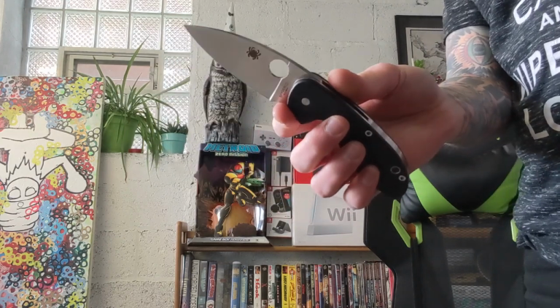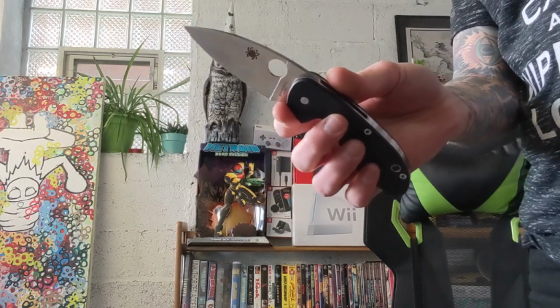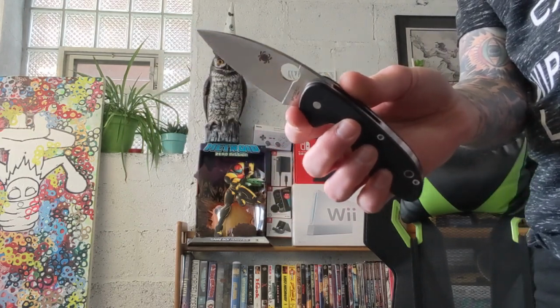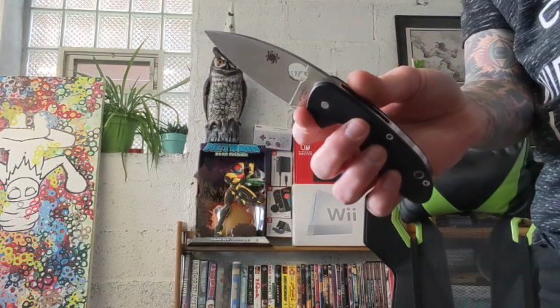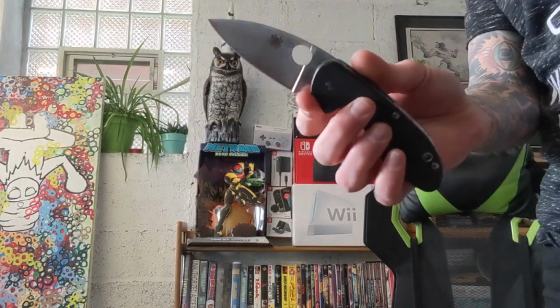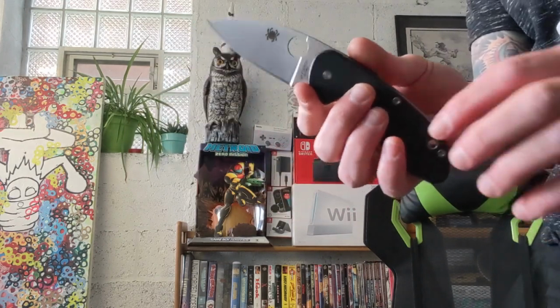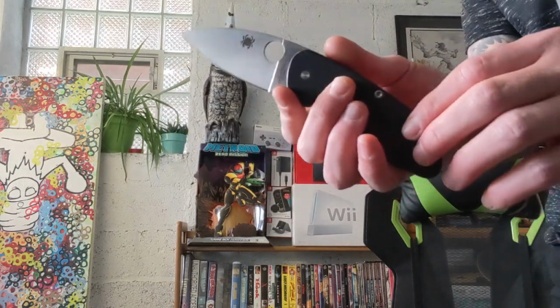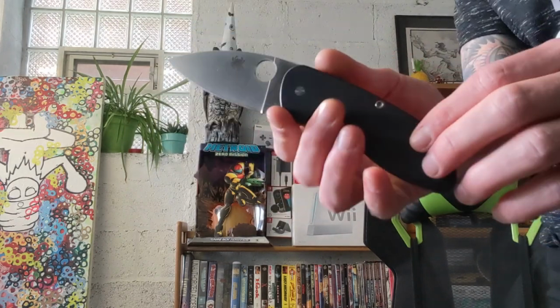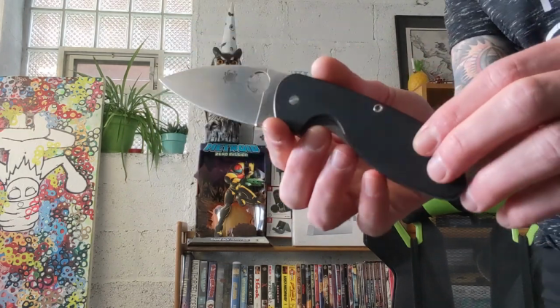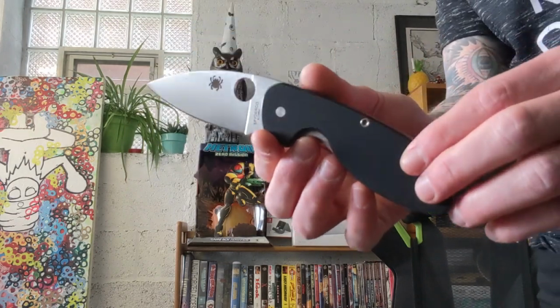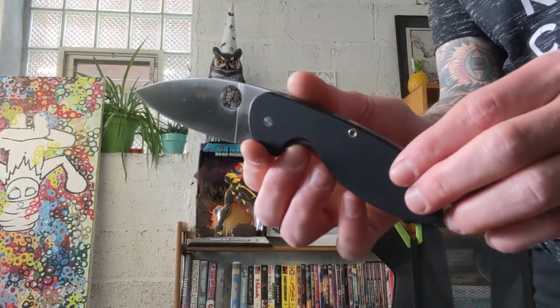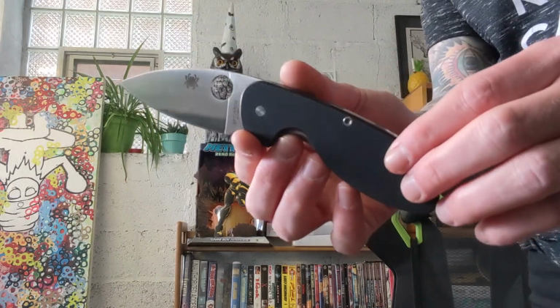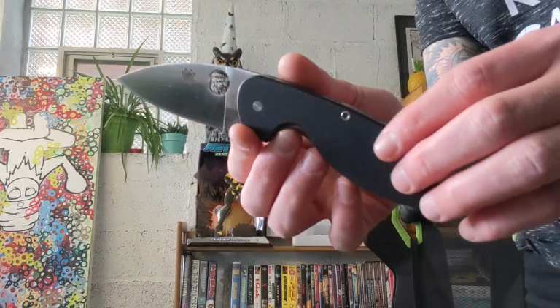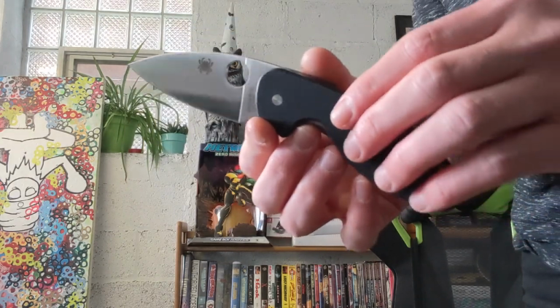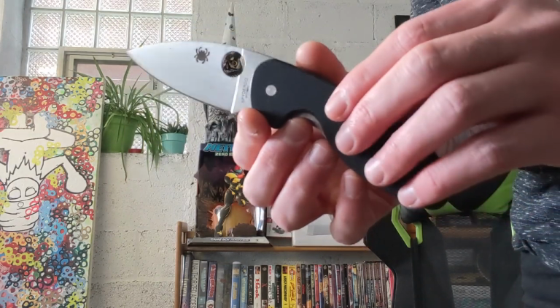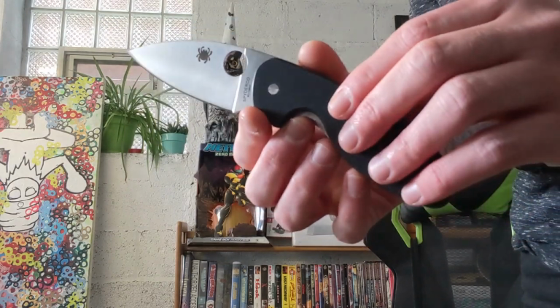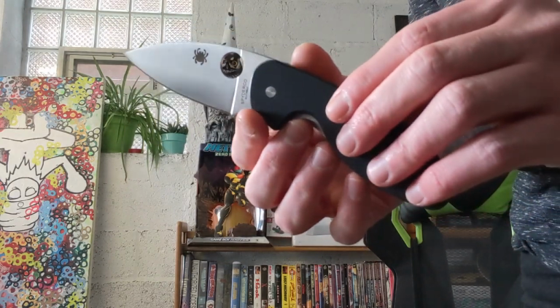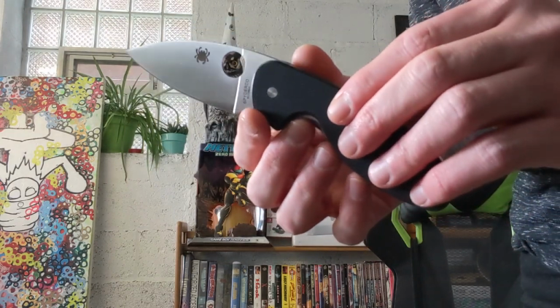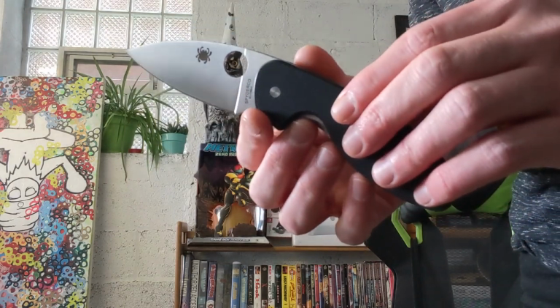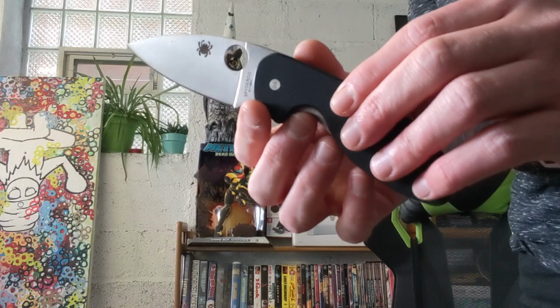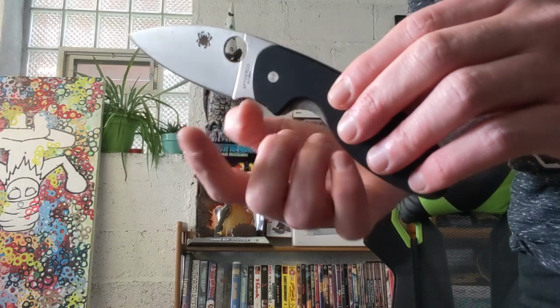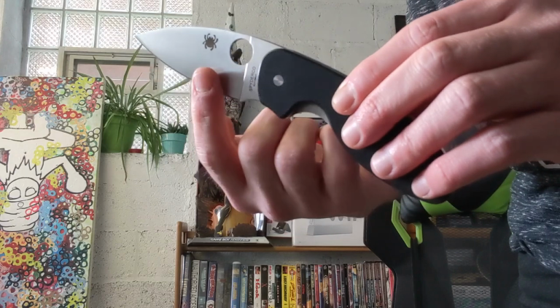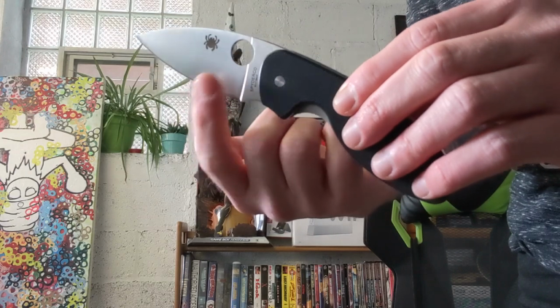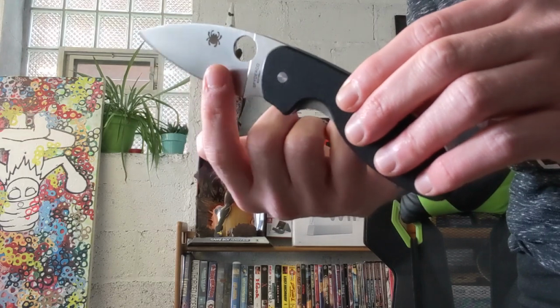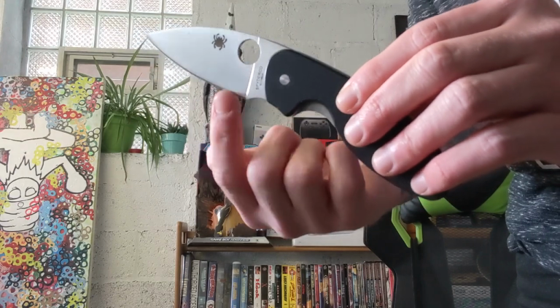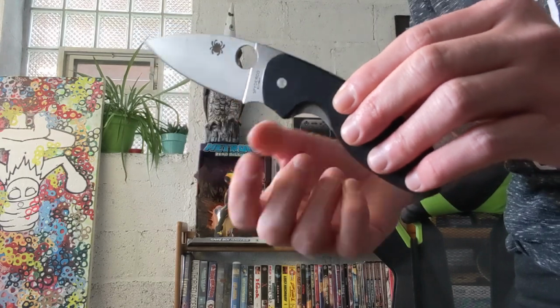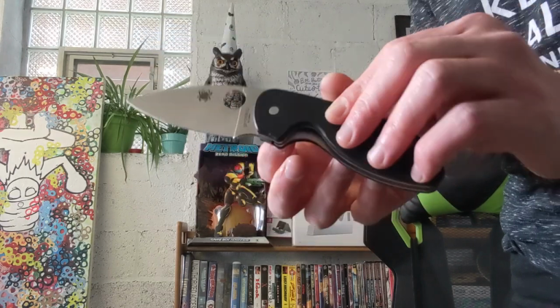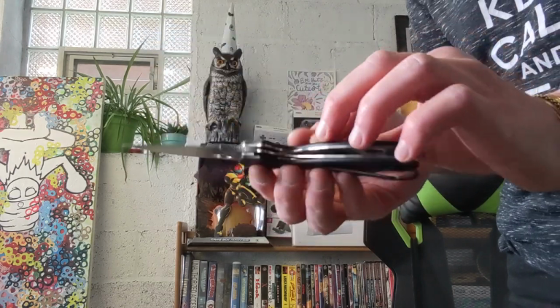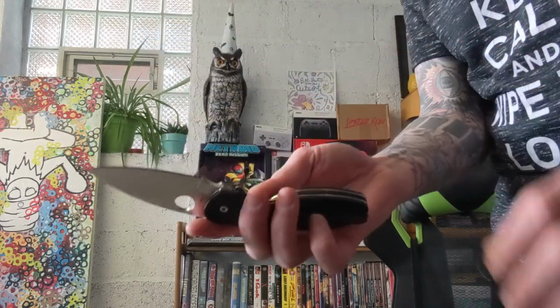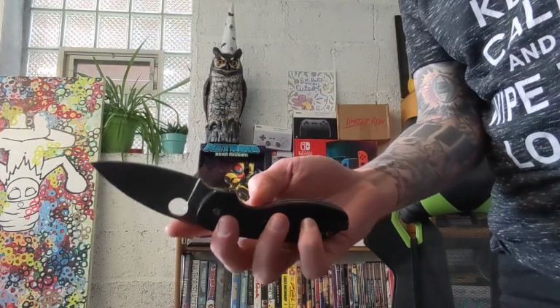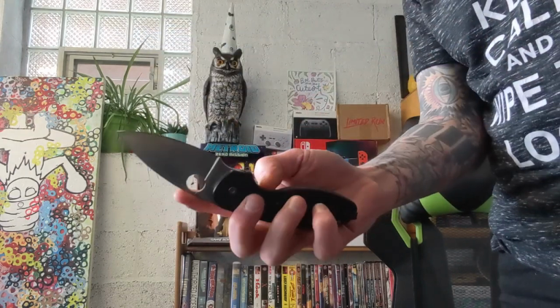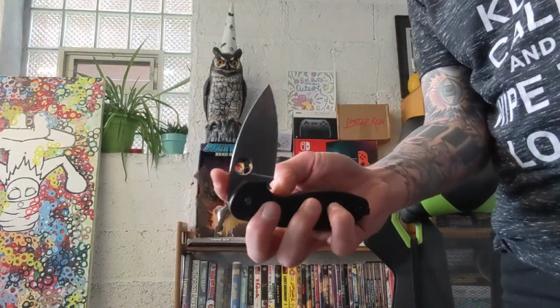Next time you see this knife, it's not going to look the same either, because it's going to have another spot treatment quite soon. So stay tuned for that.